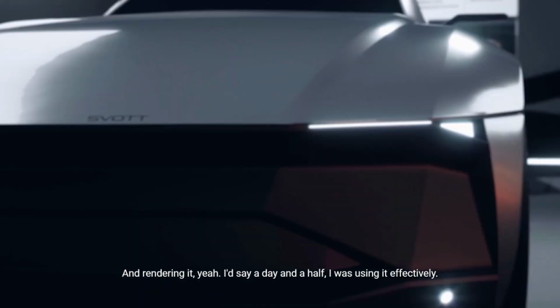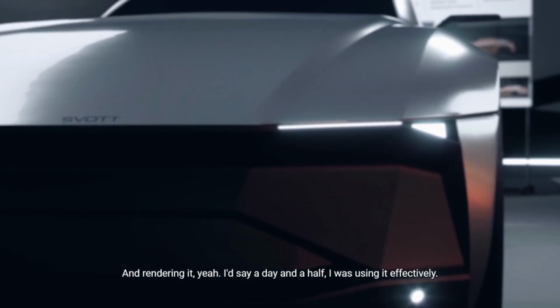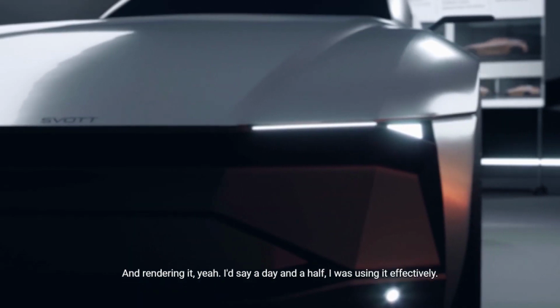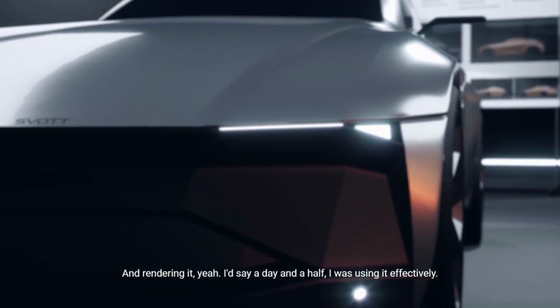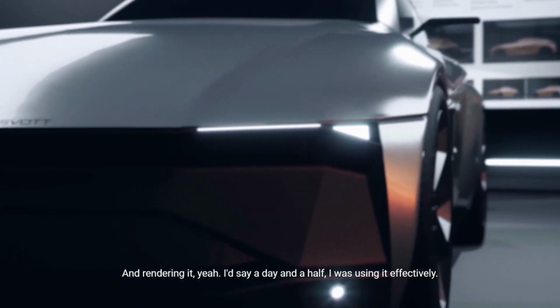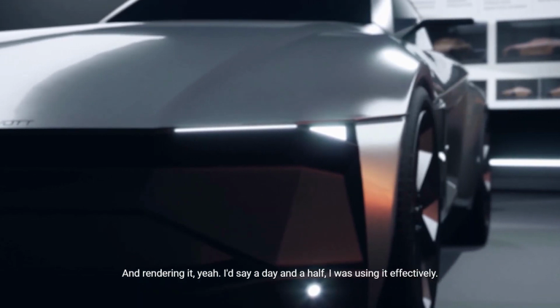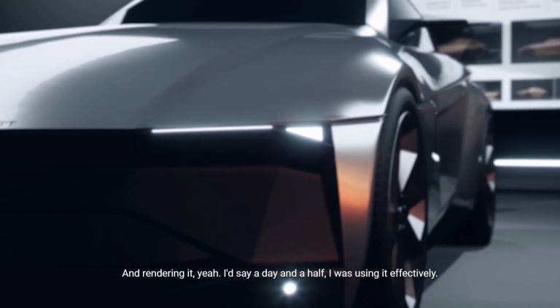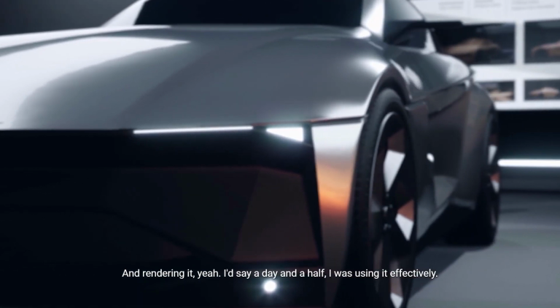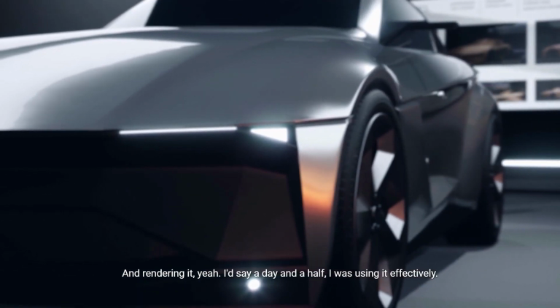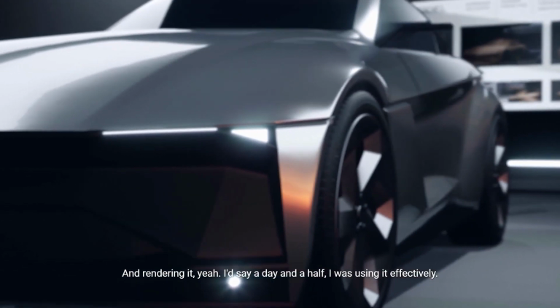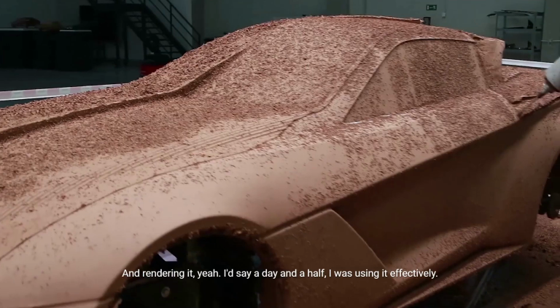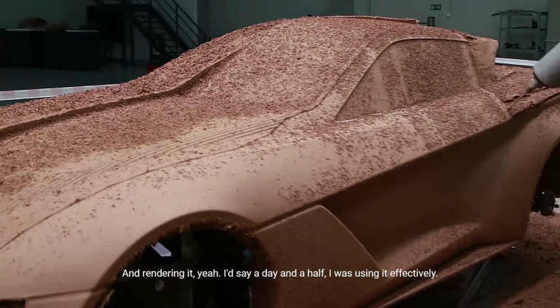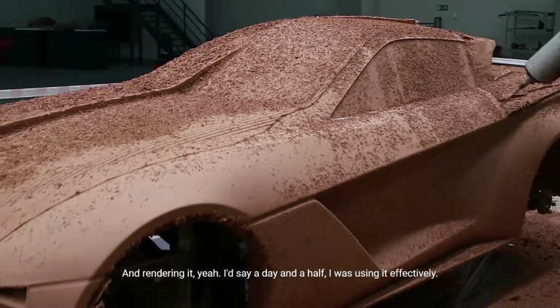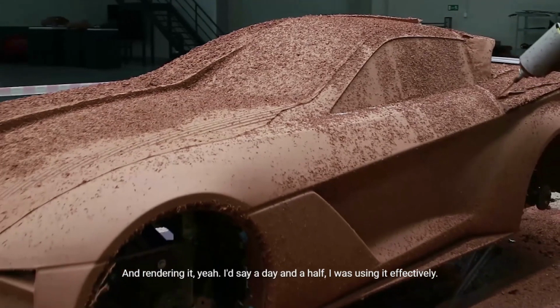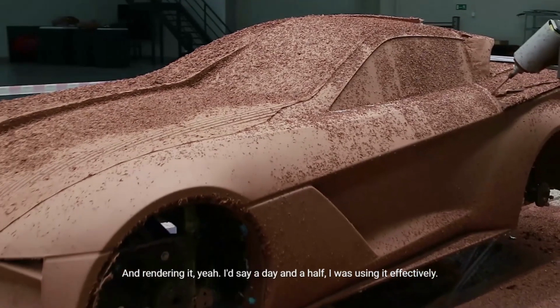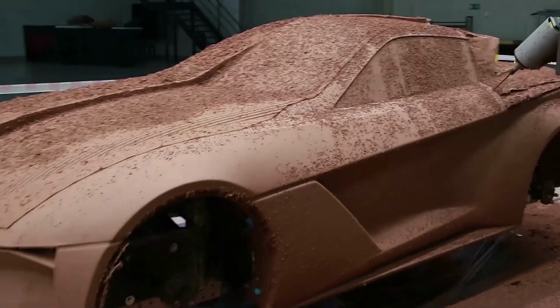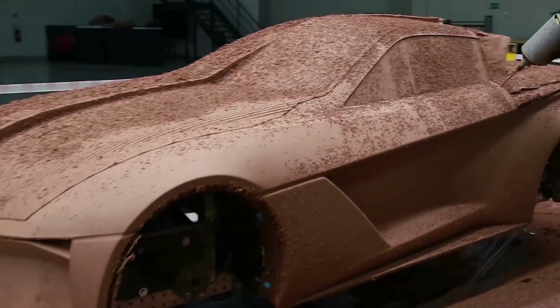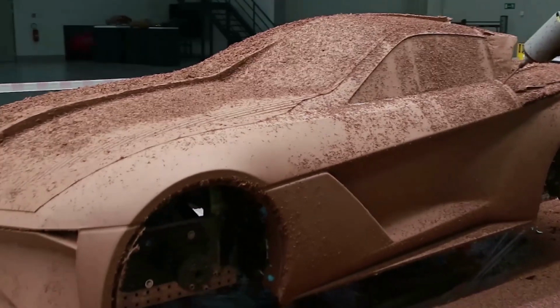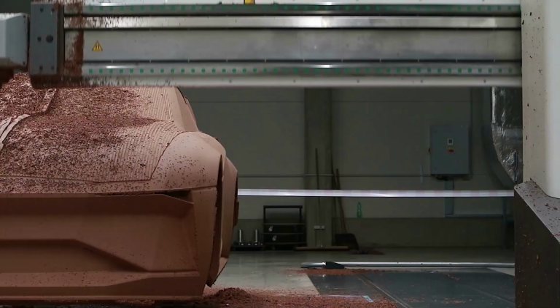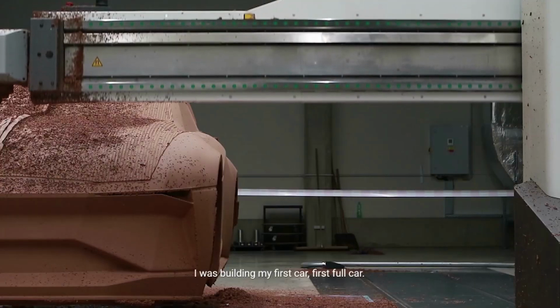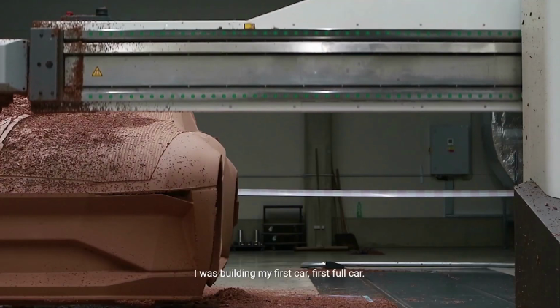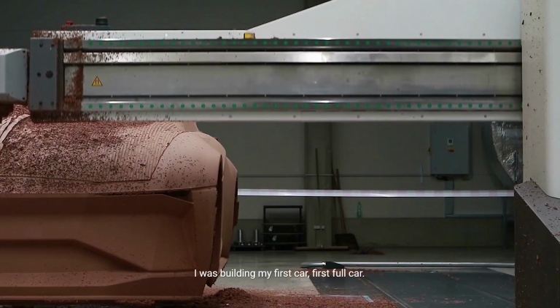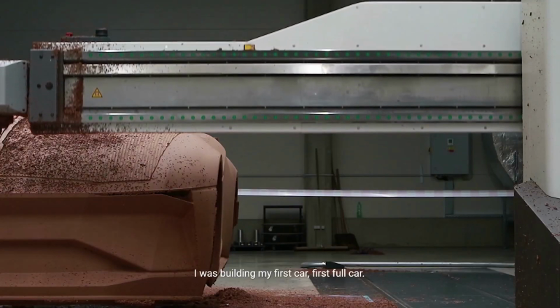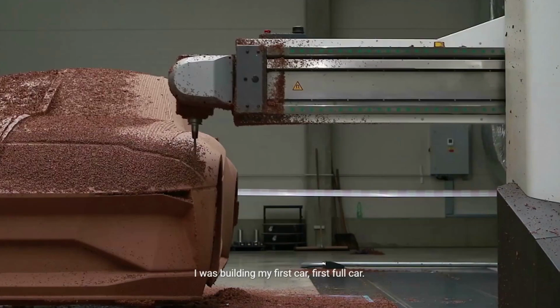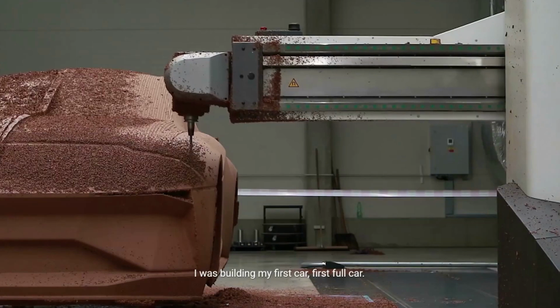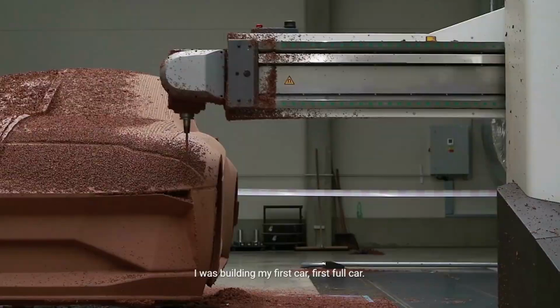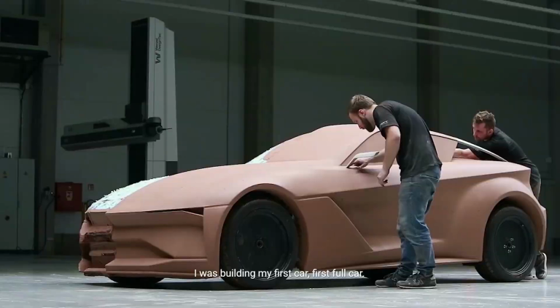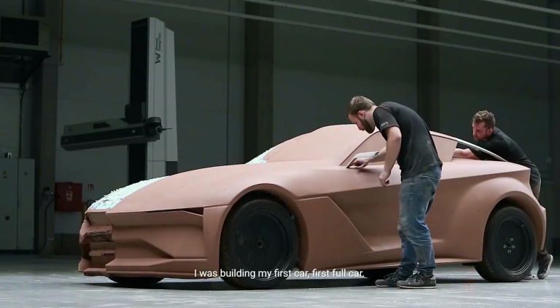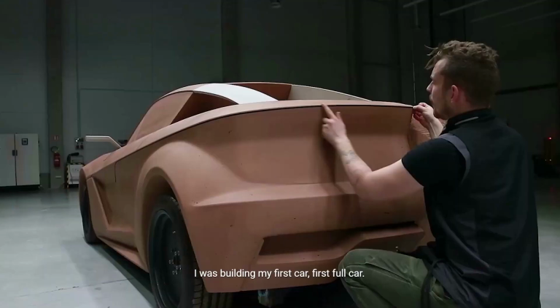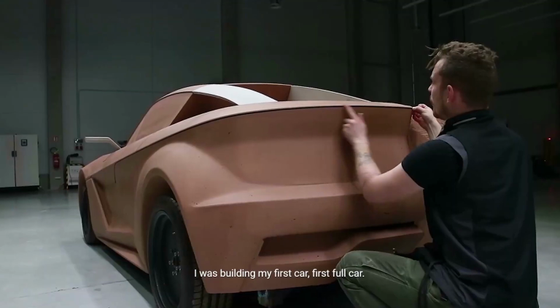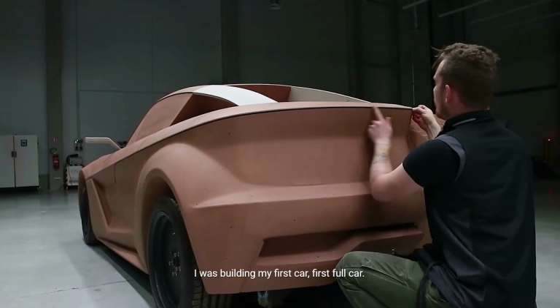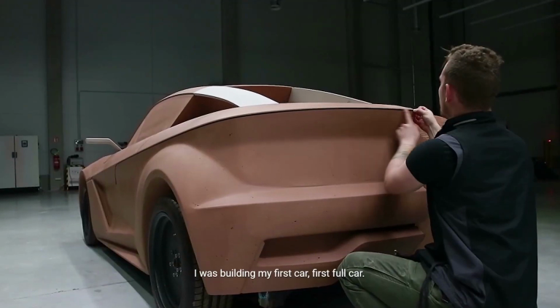I'd say a day and a half and I was using it effectively. I was building my first car — first full car.